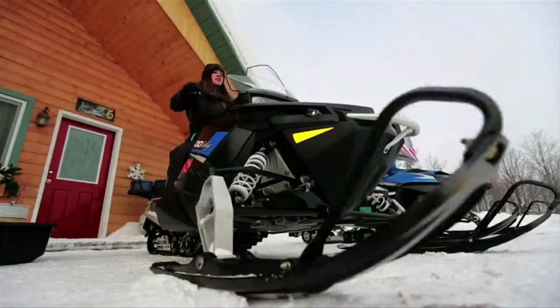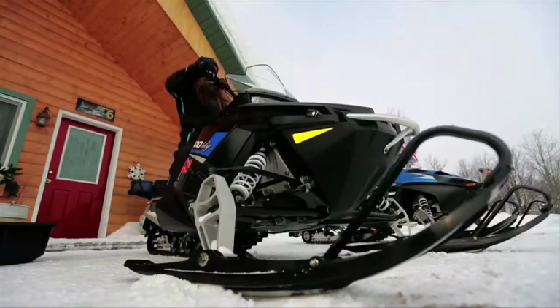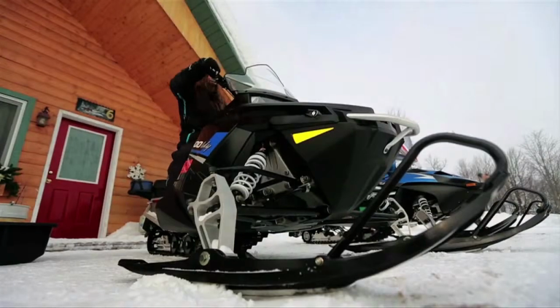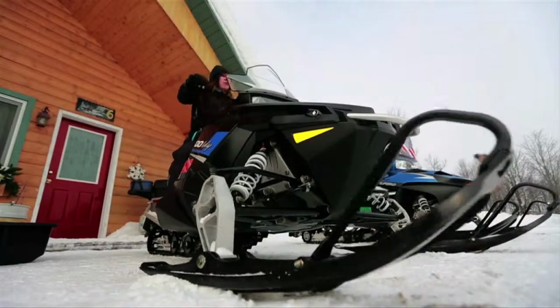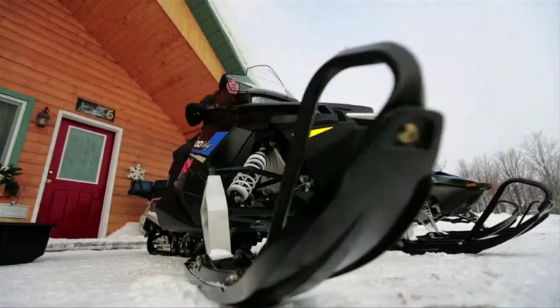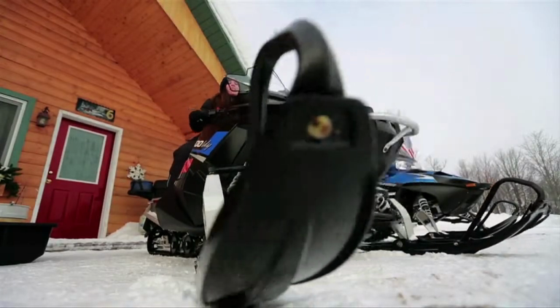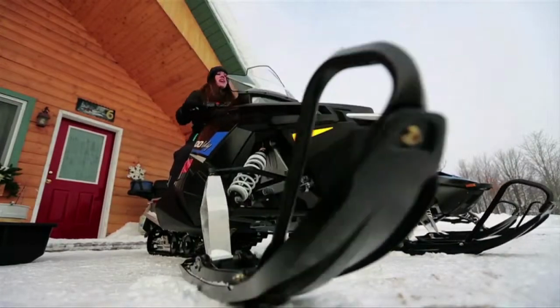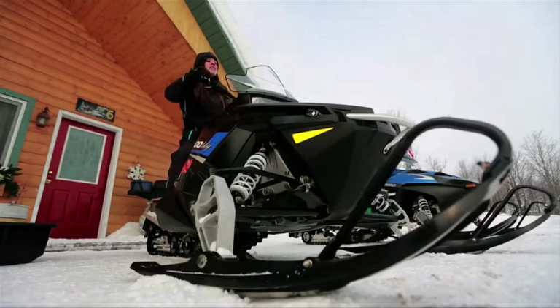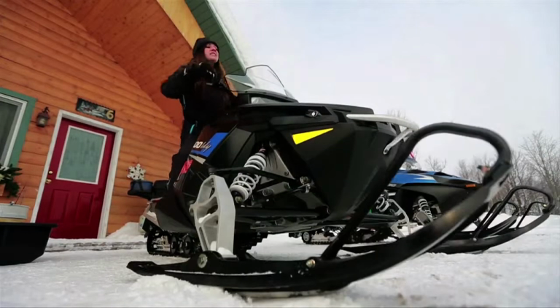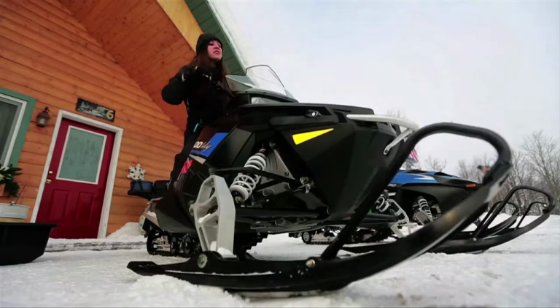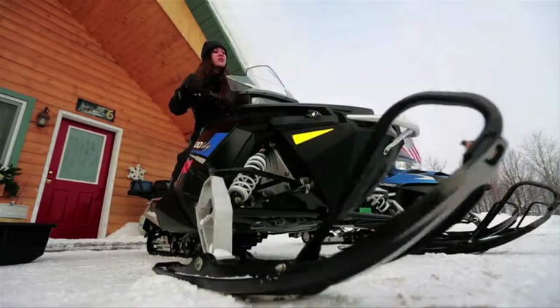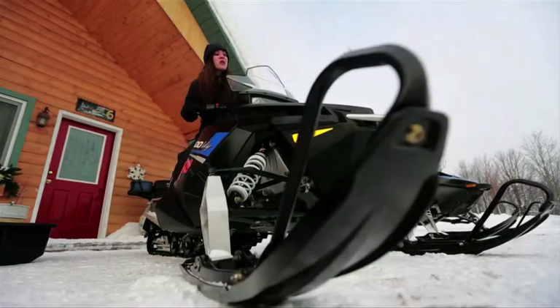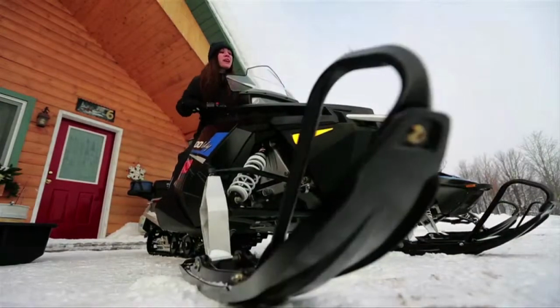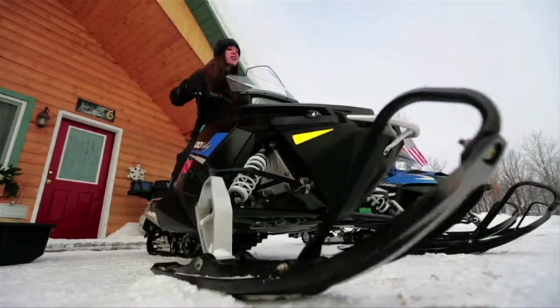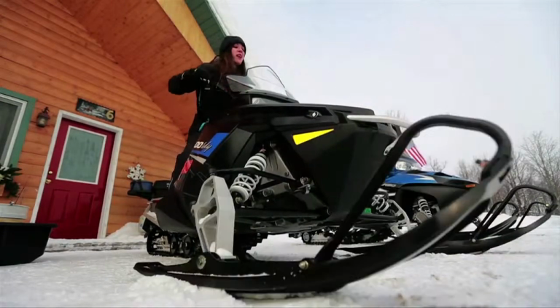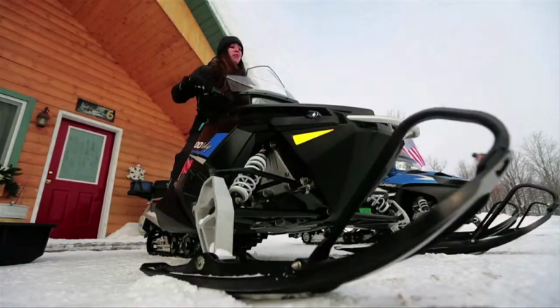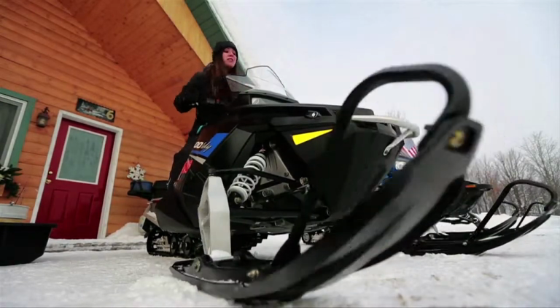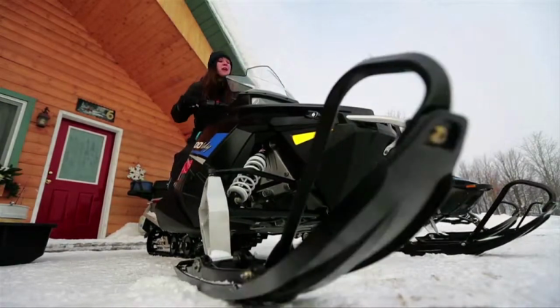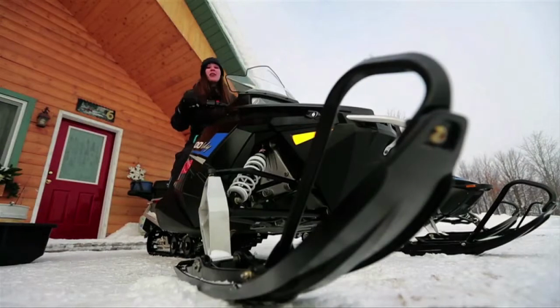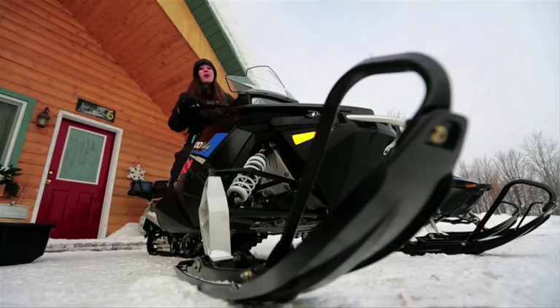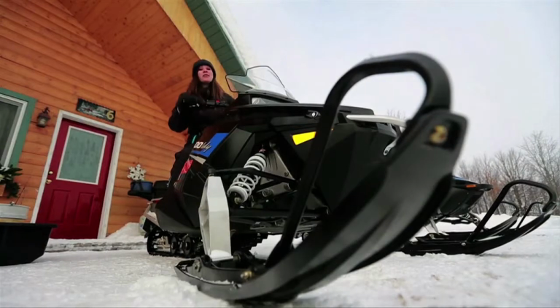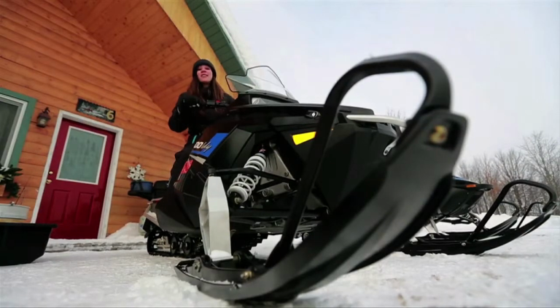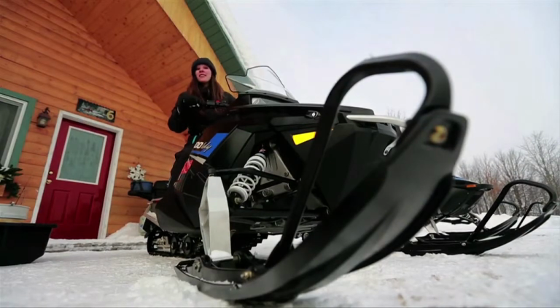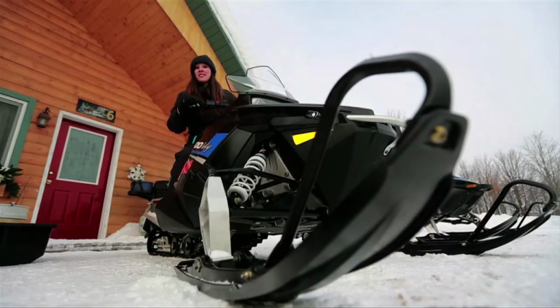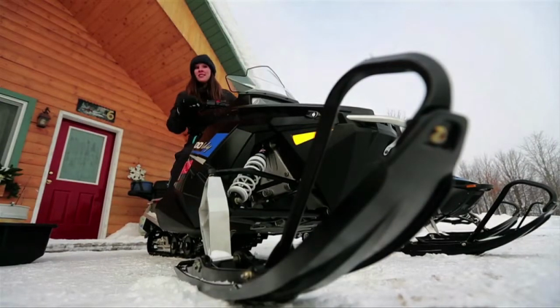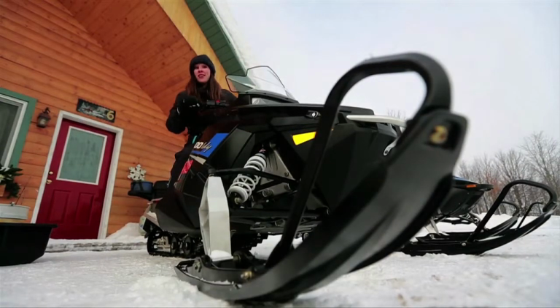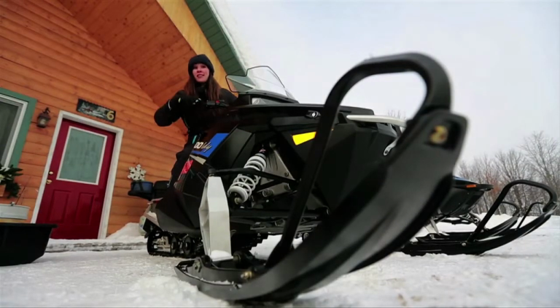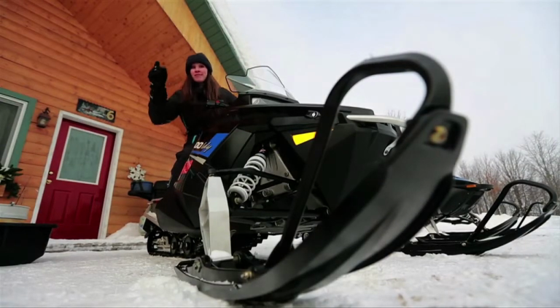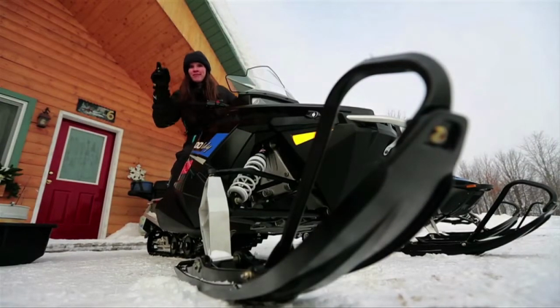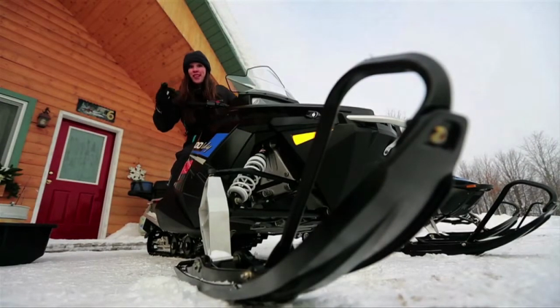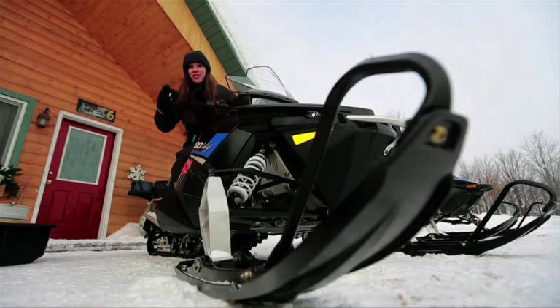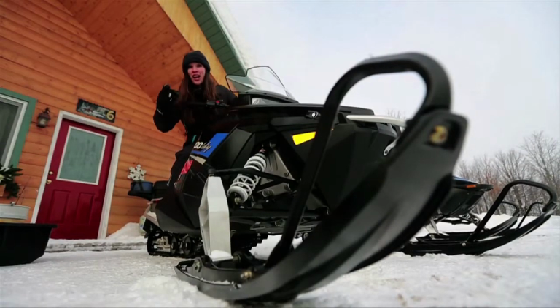It's turning freely and the skis are tracking great when I turn the handlebars. Steering, check.